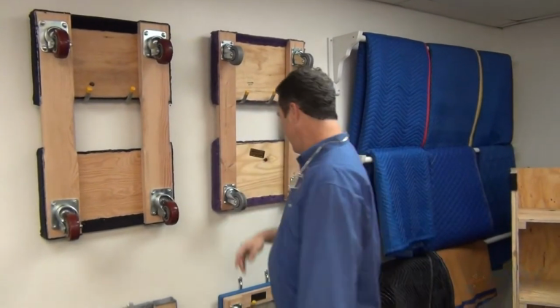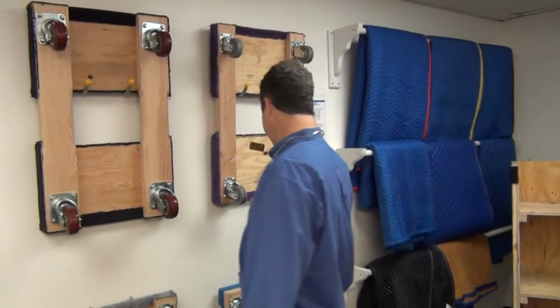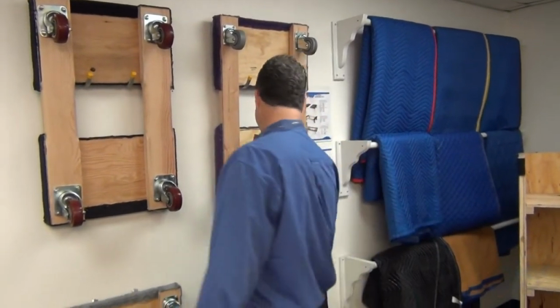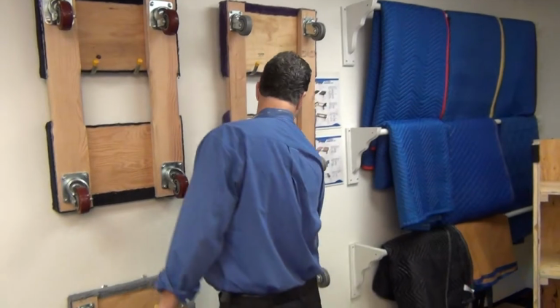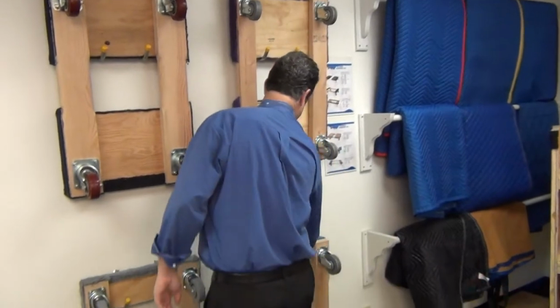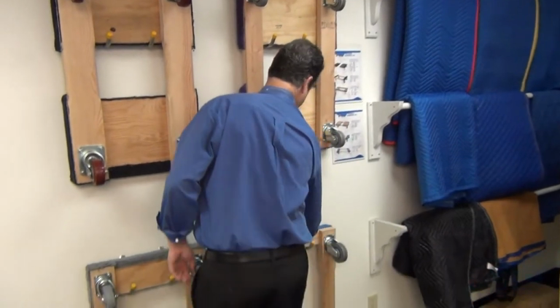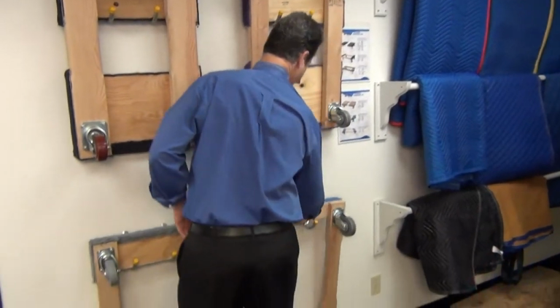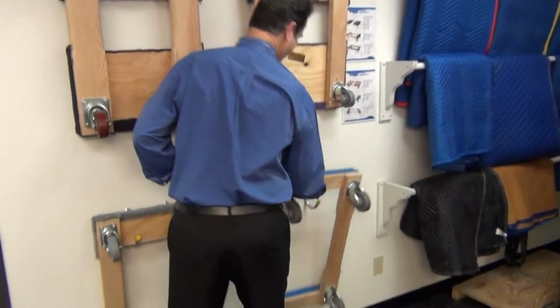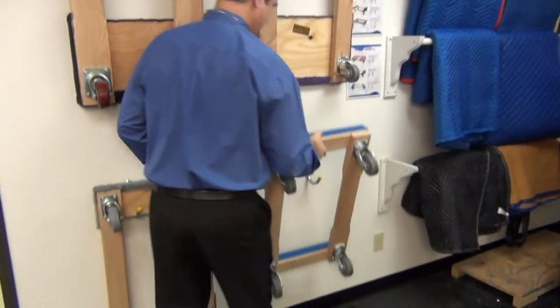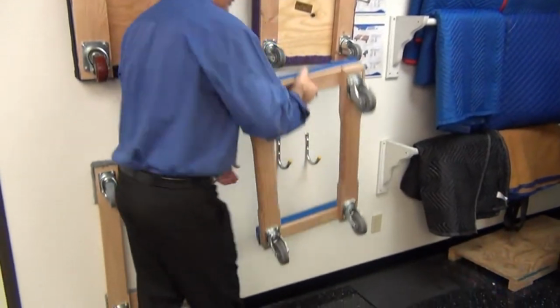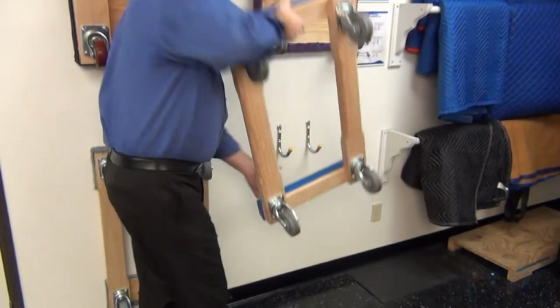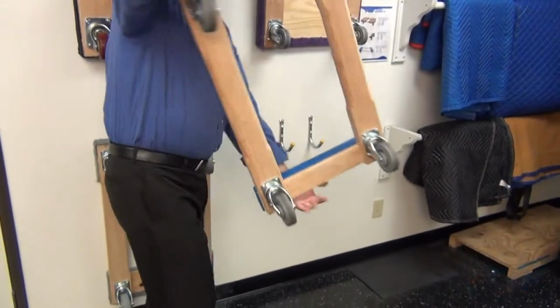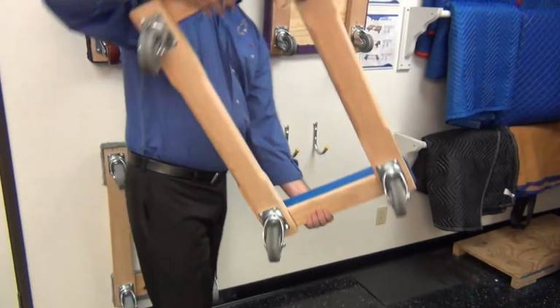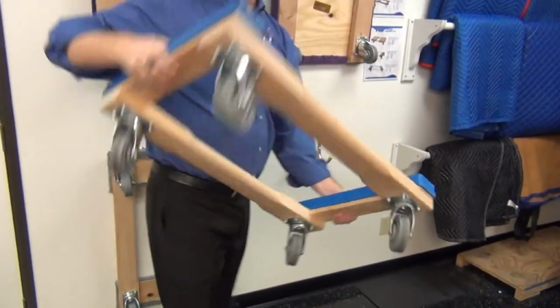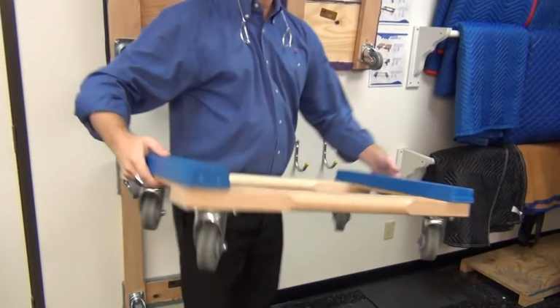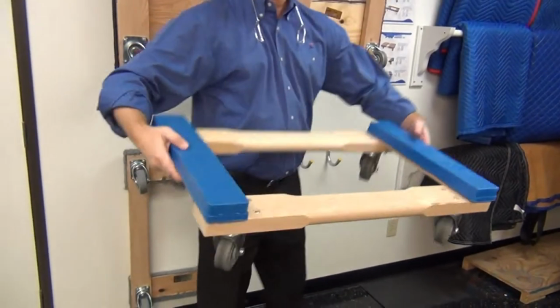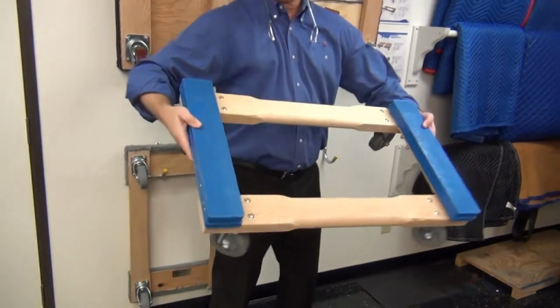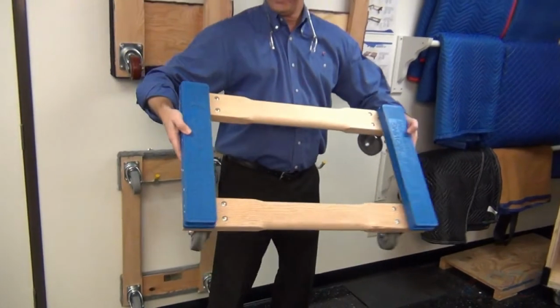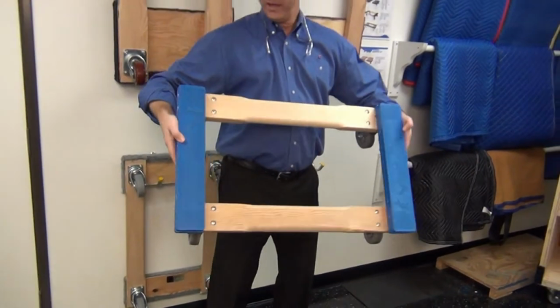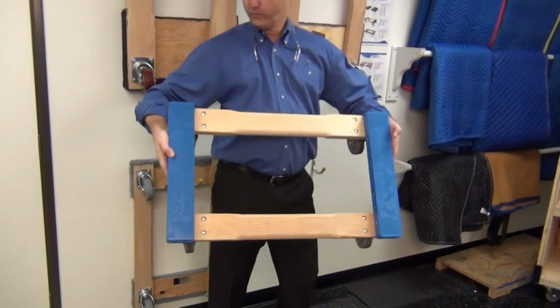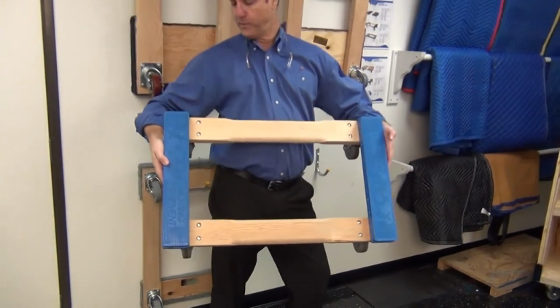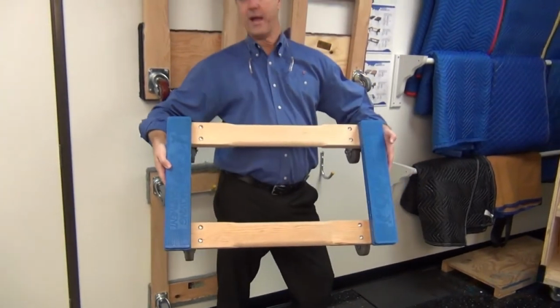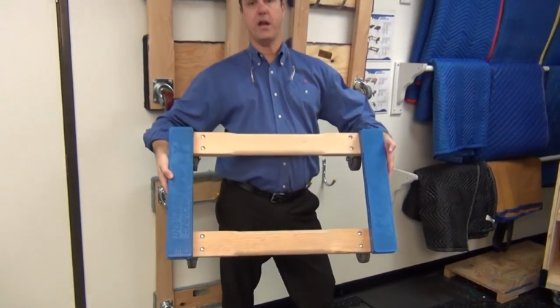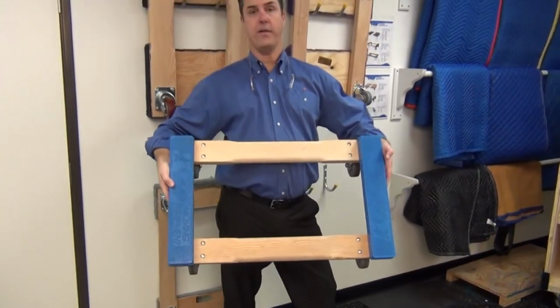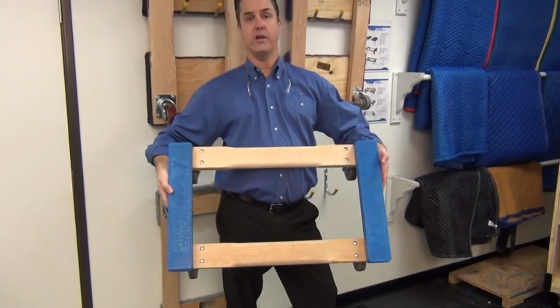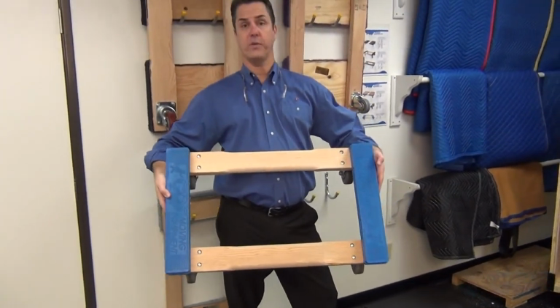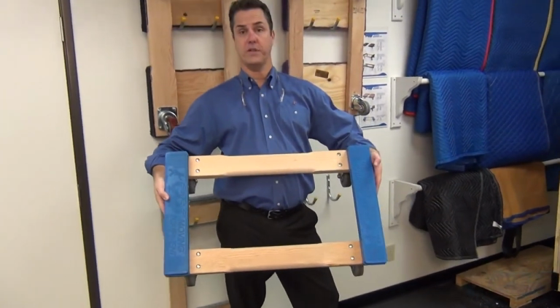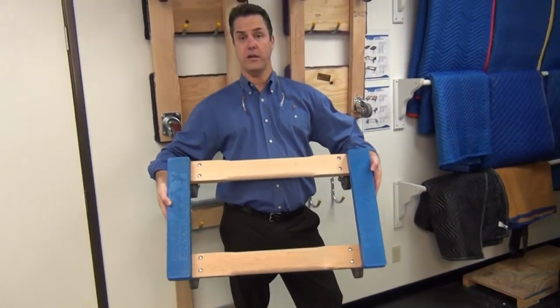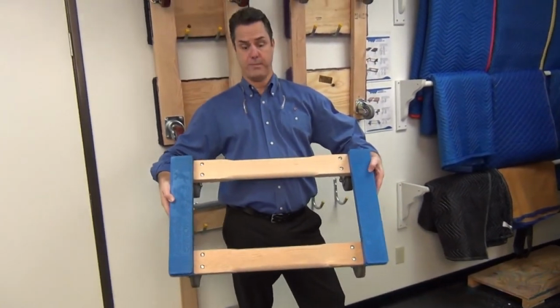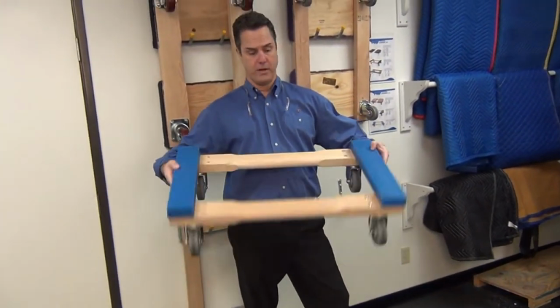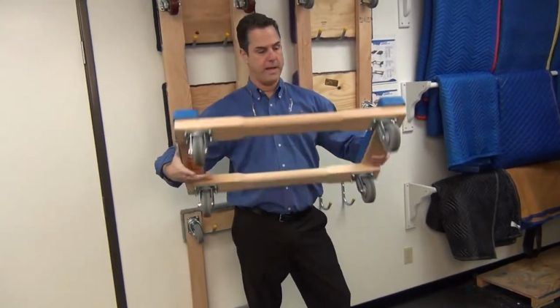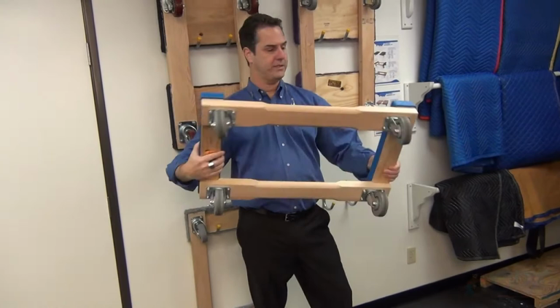Down here we have the infamous Chicago style dolly. It's a rubber cap dolly, also with a 900-pound capacity.